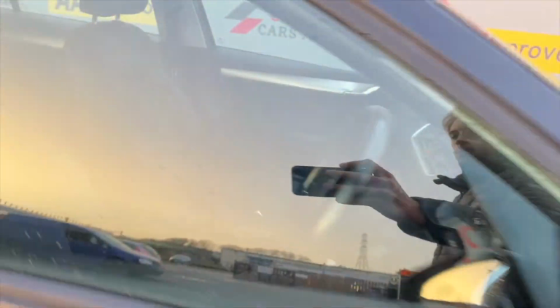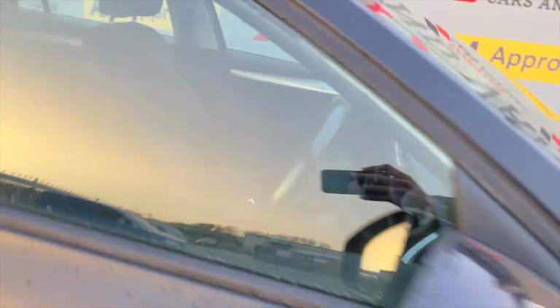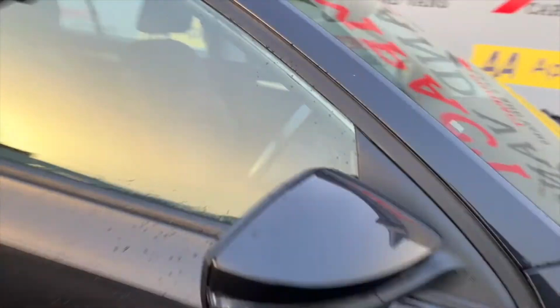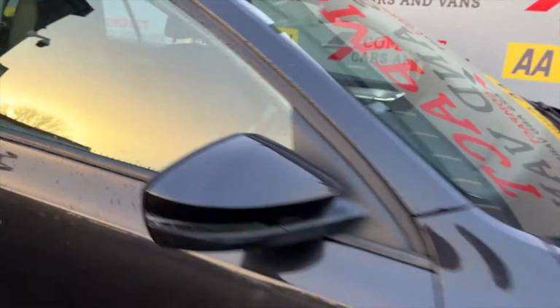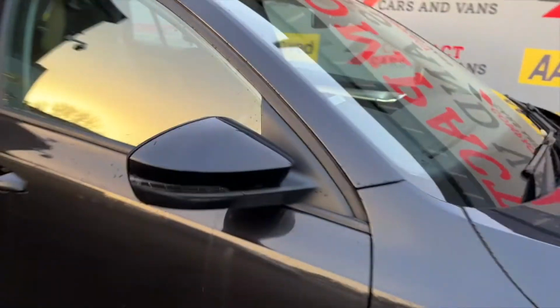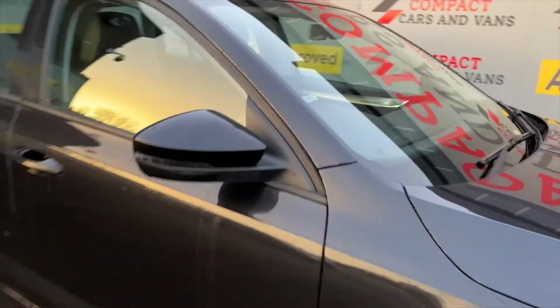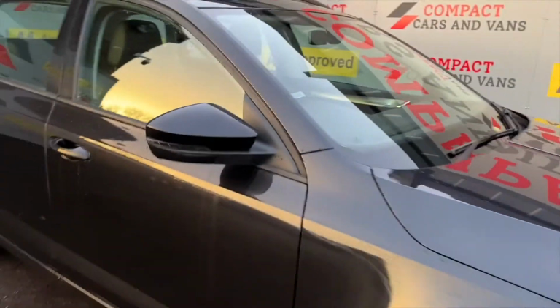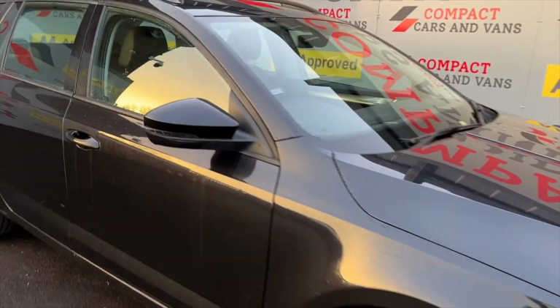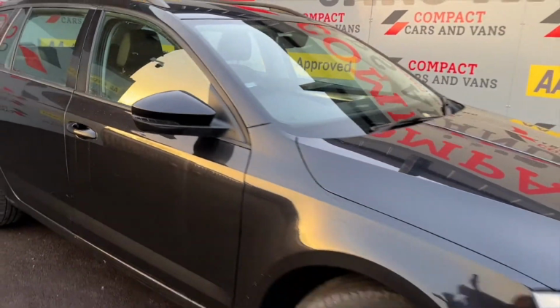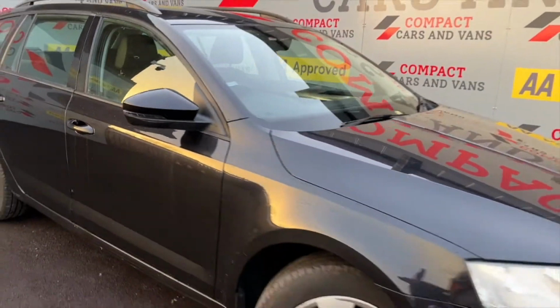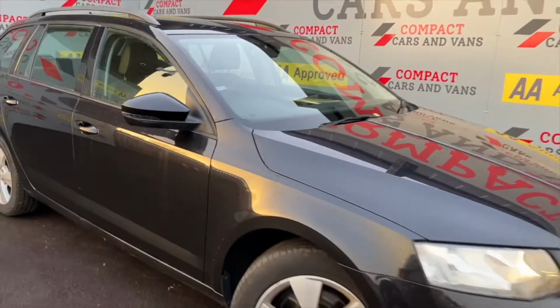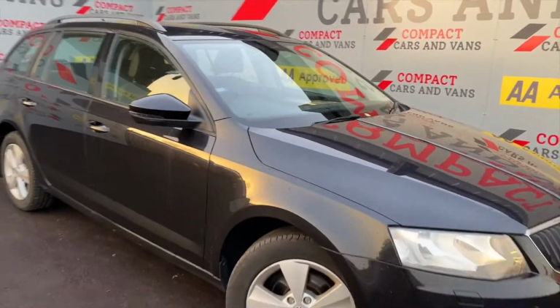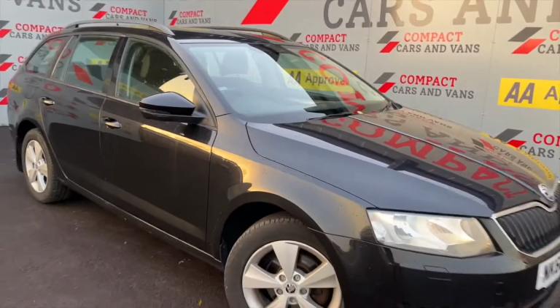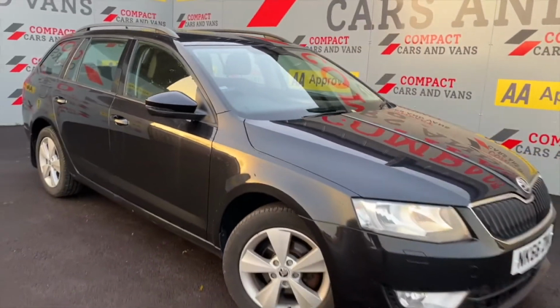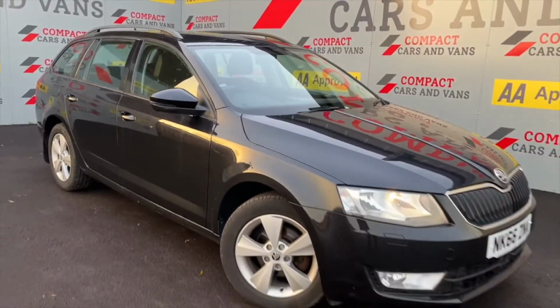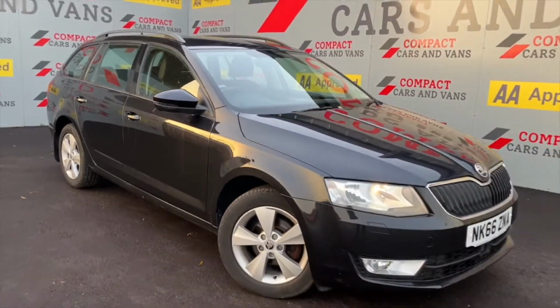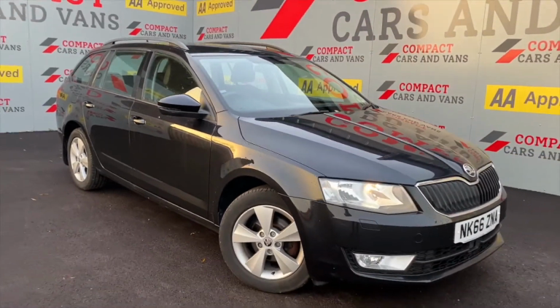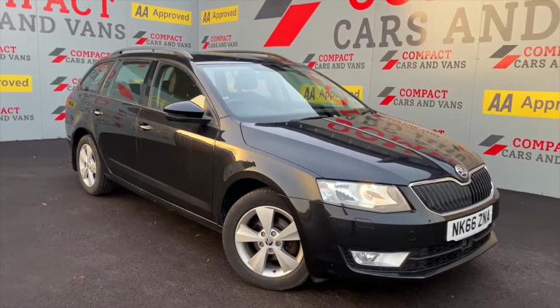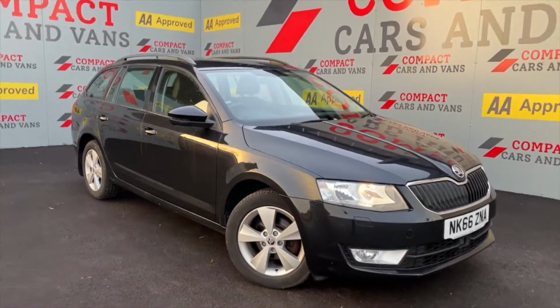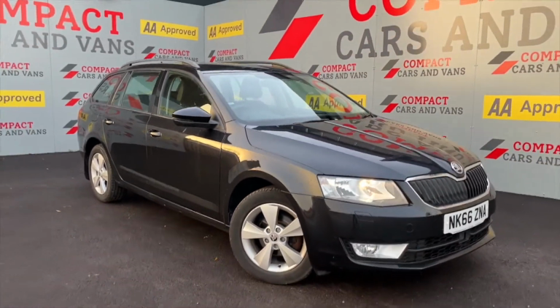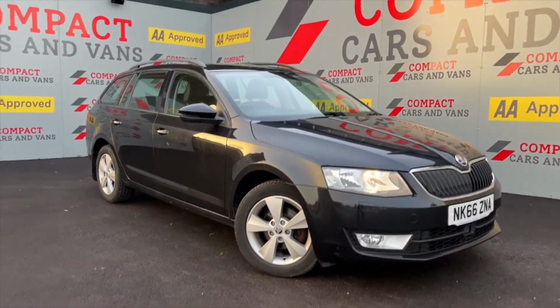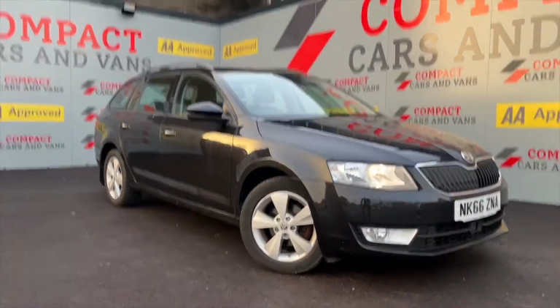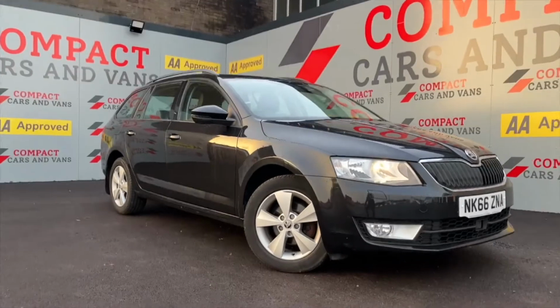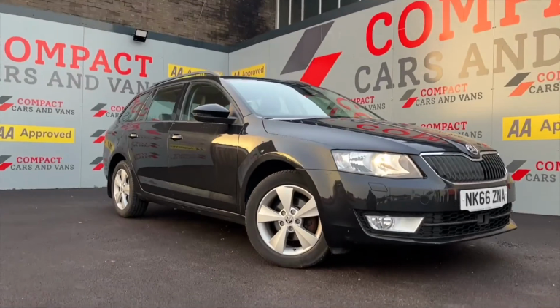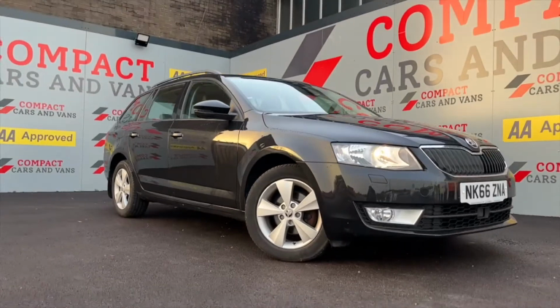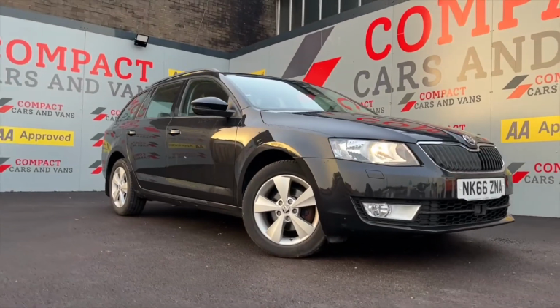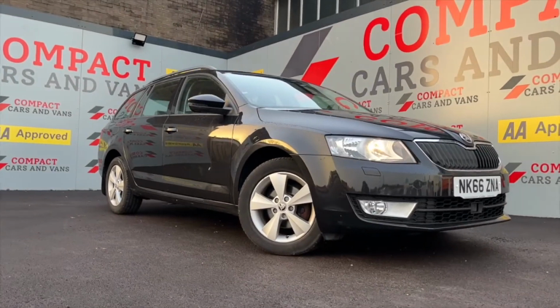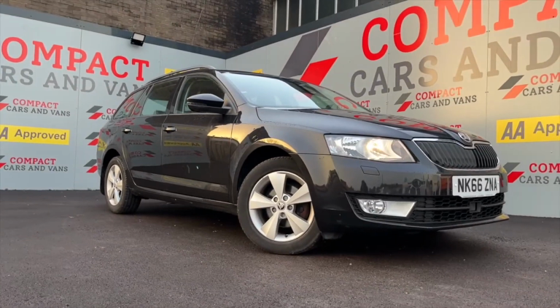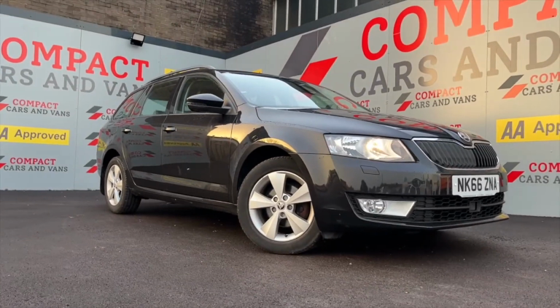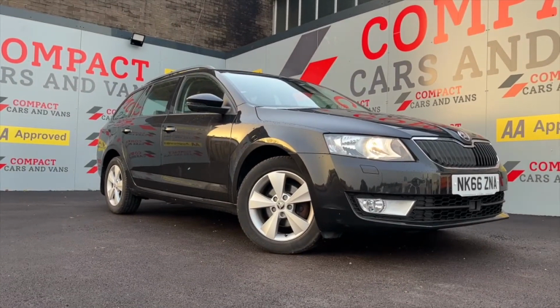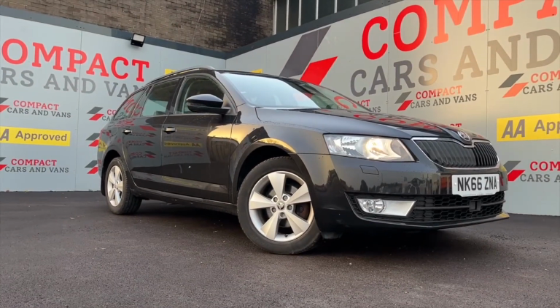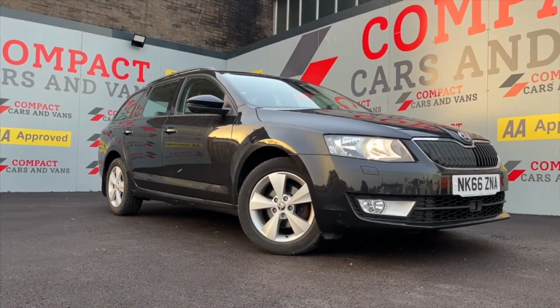If this Octavia is for you, then come on down to Compact Cars or give us a call at 01656-767-606.